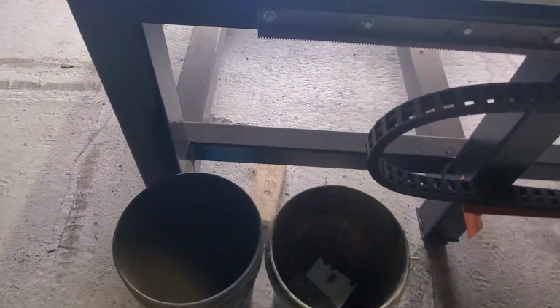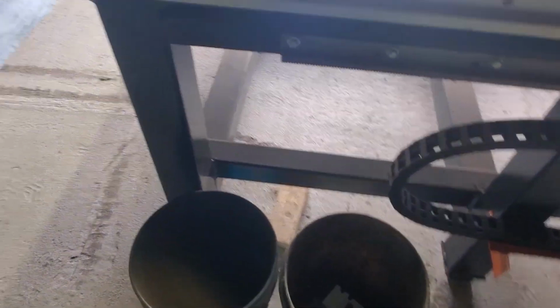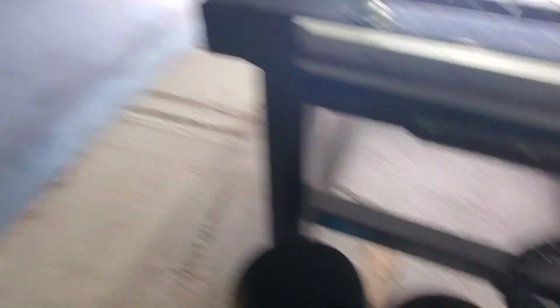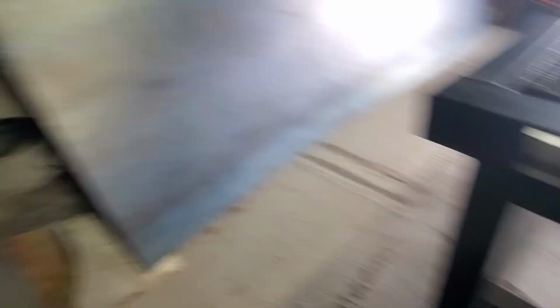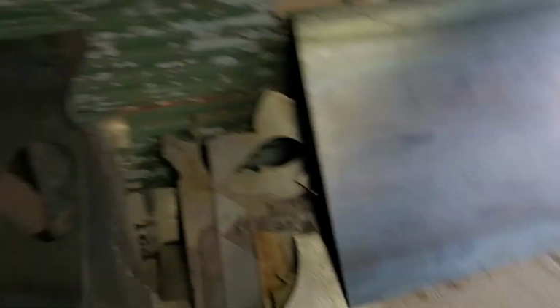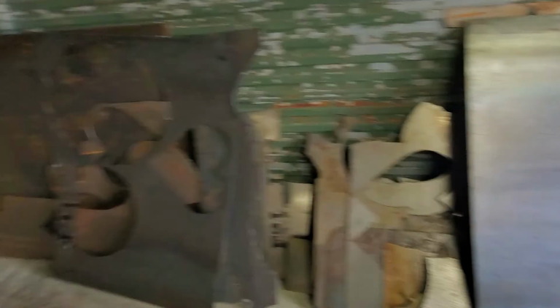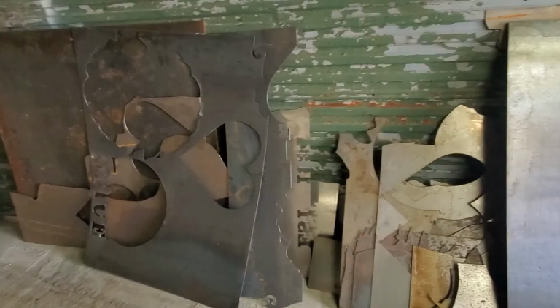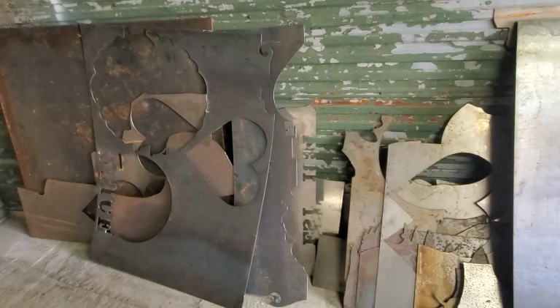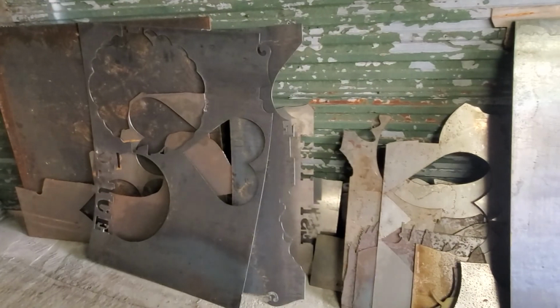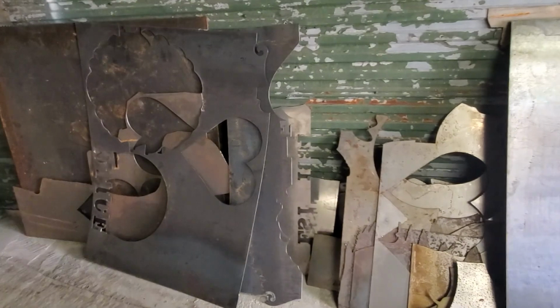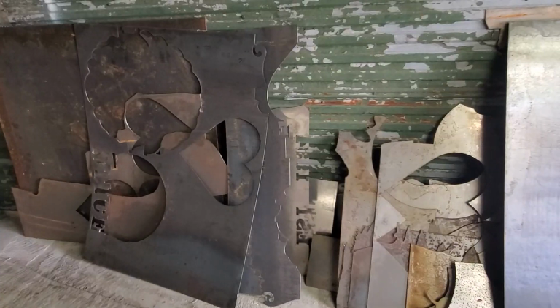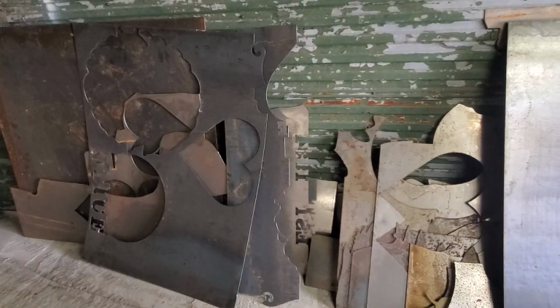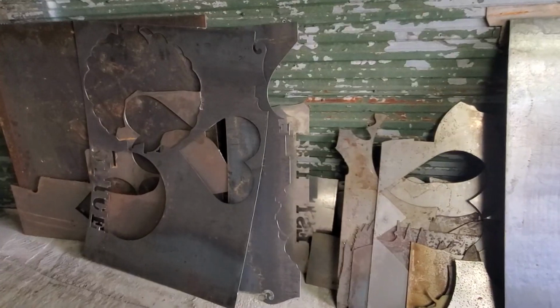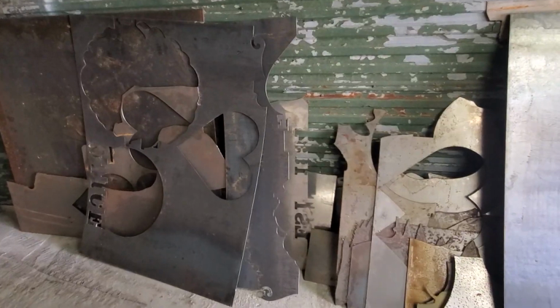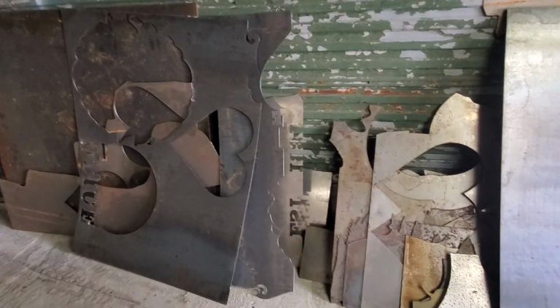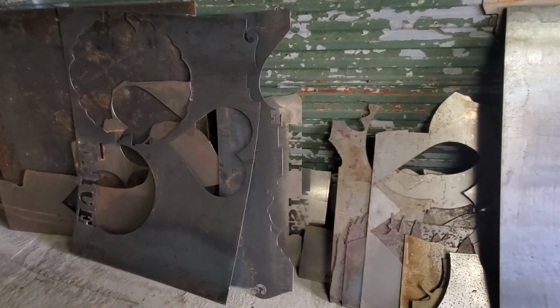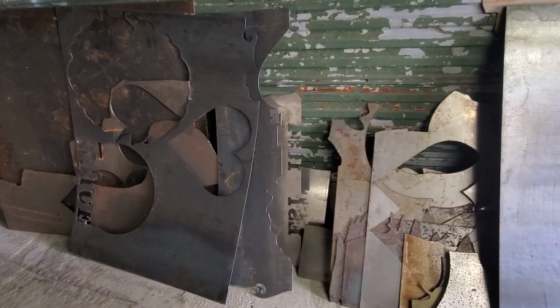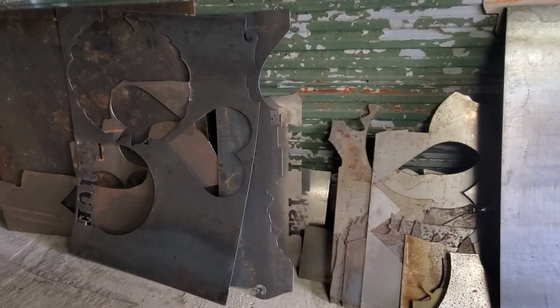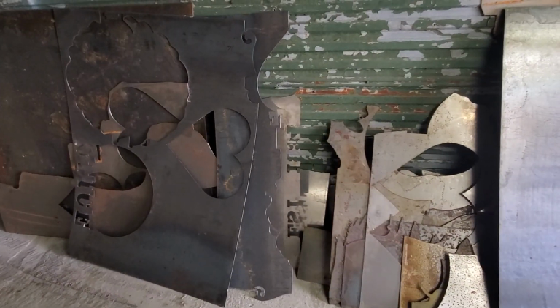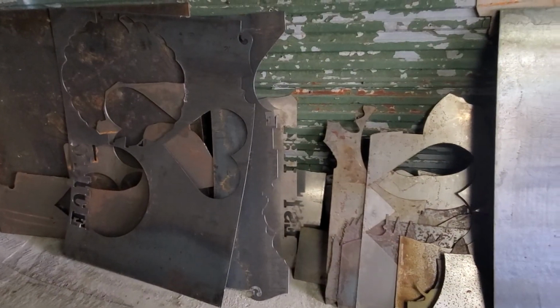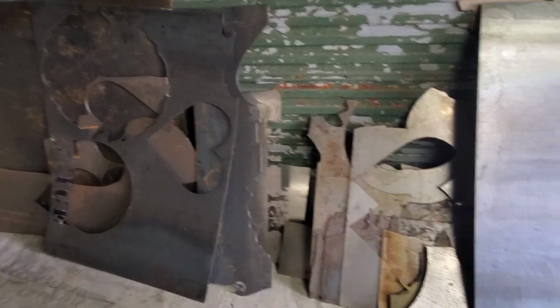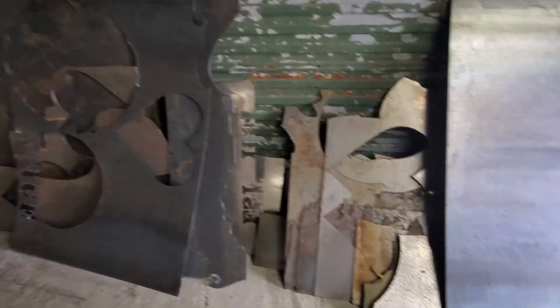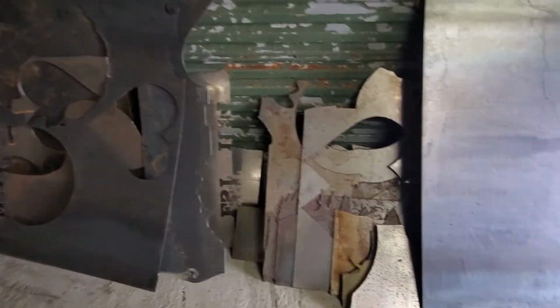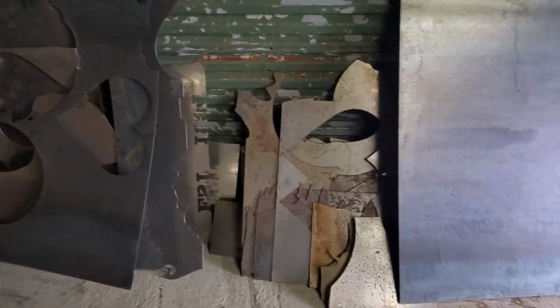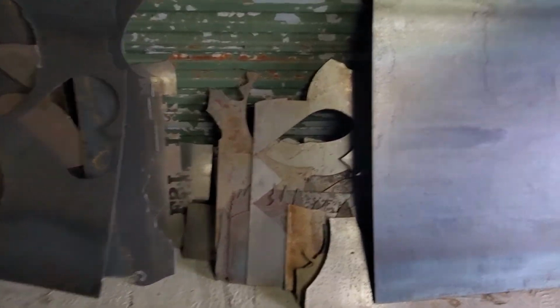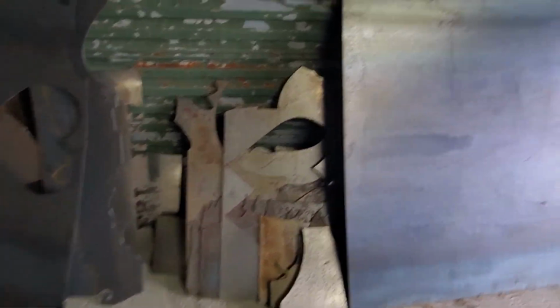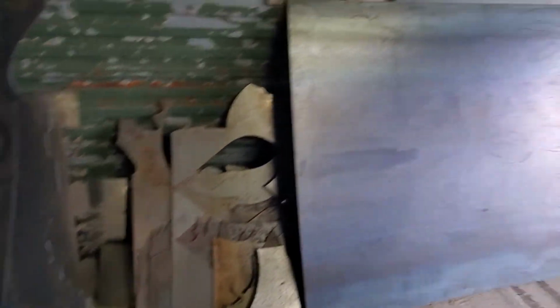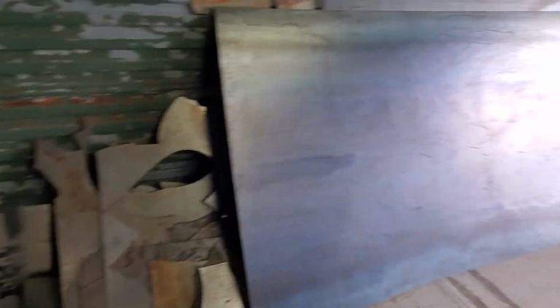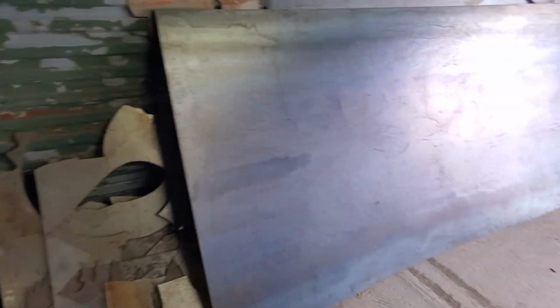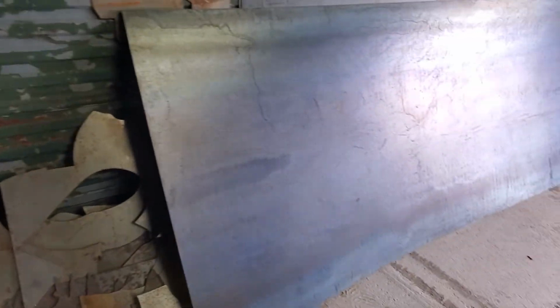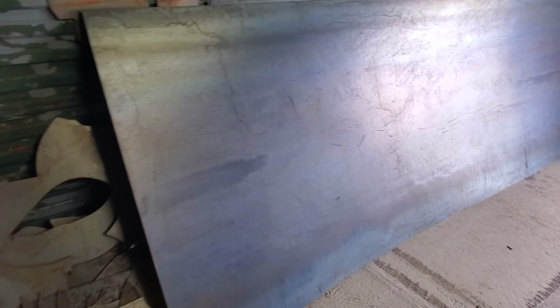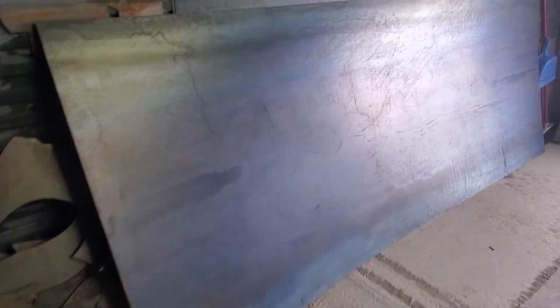I keep my metal — now with these prices, I keep every little piece just in case.